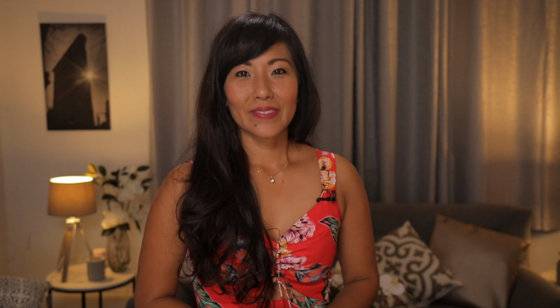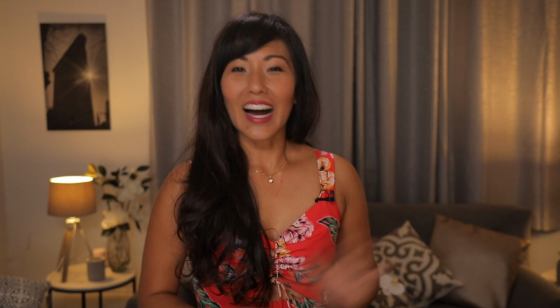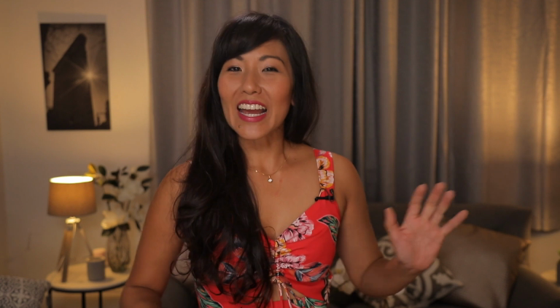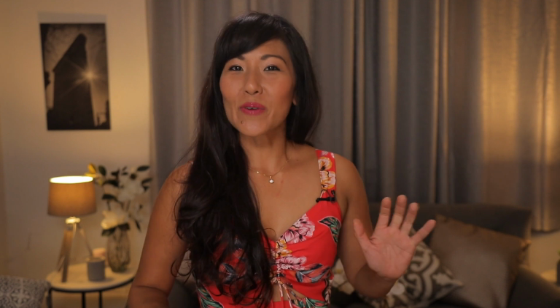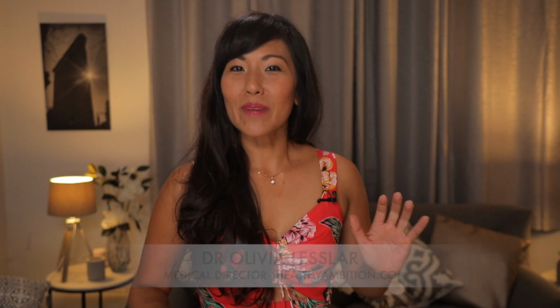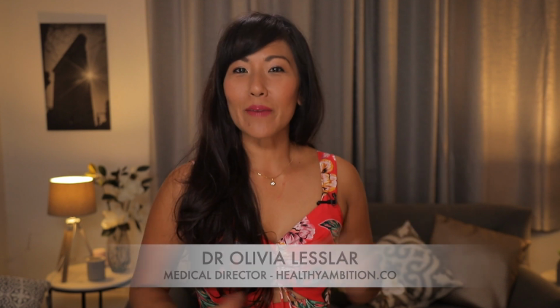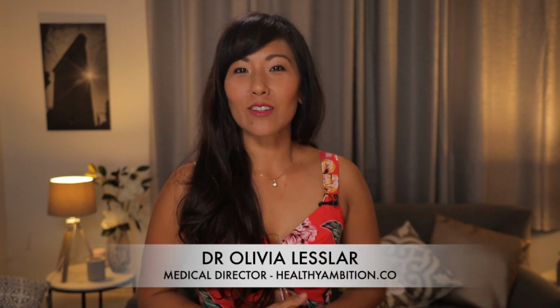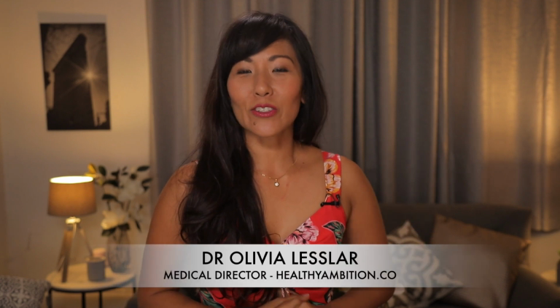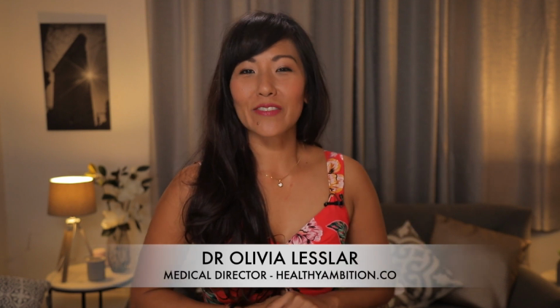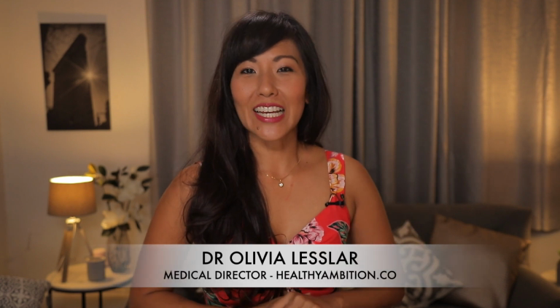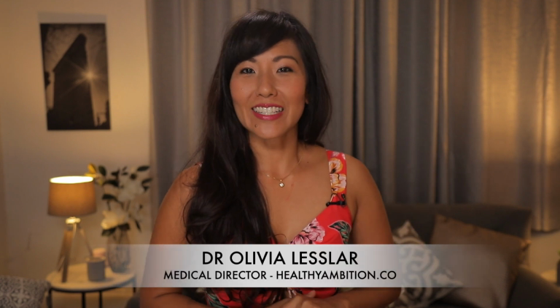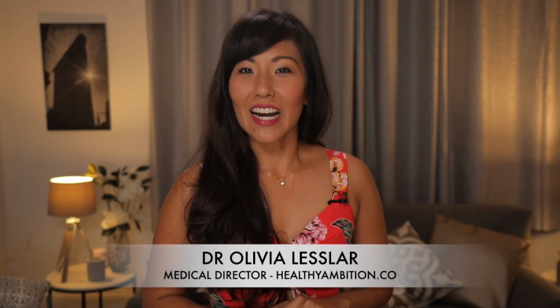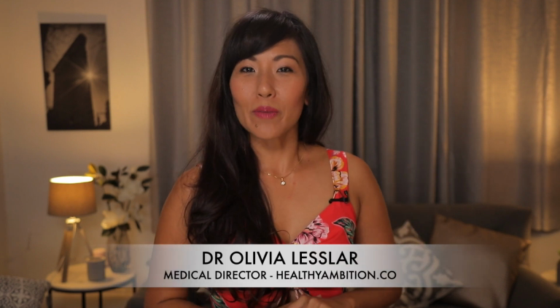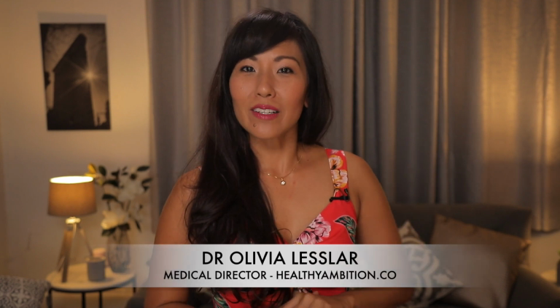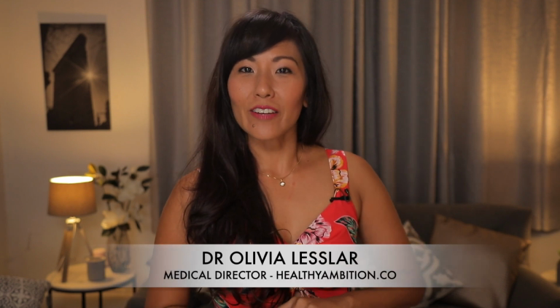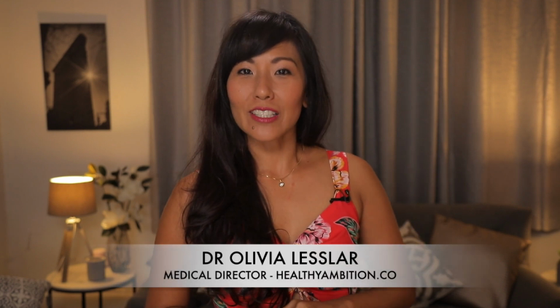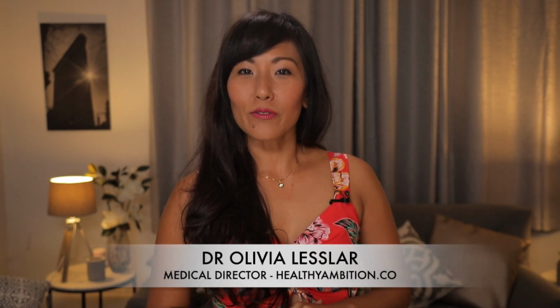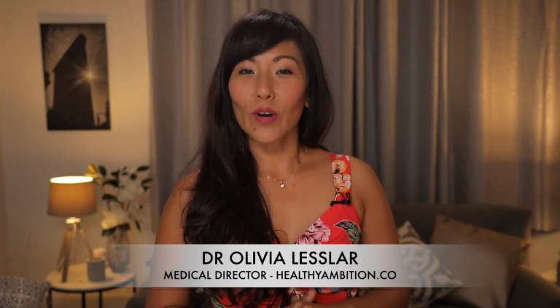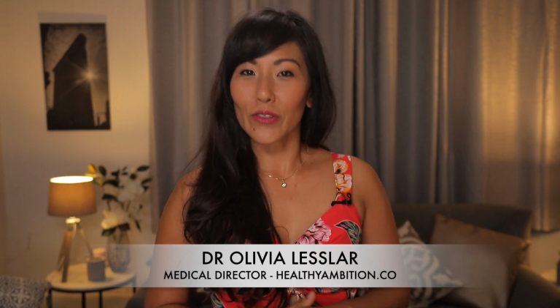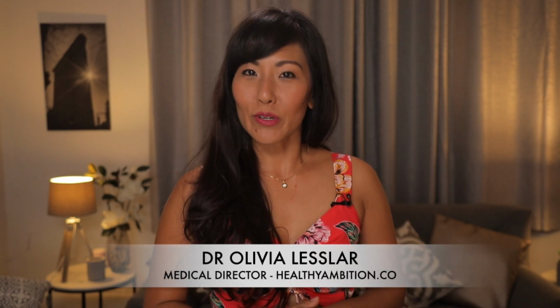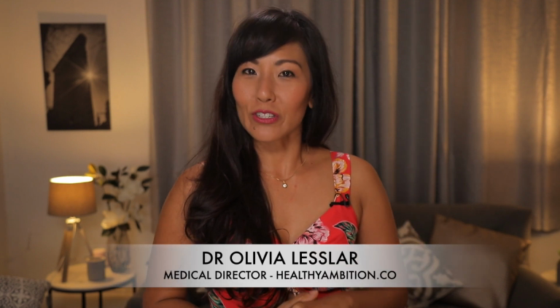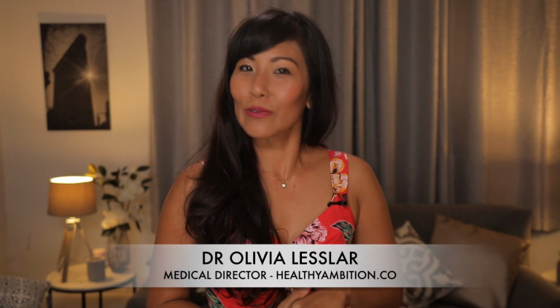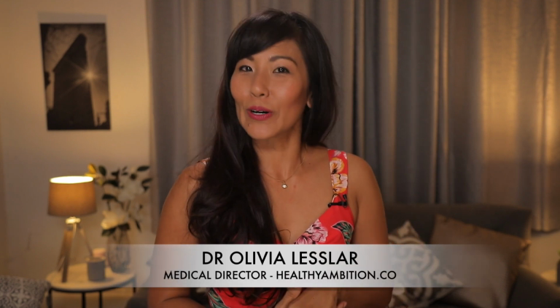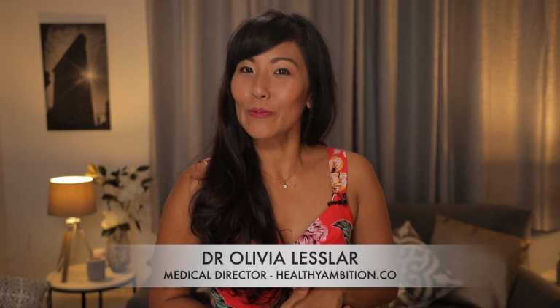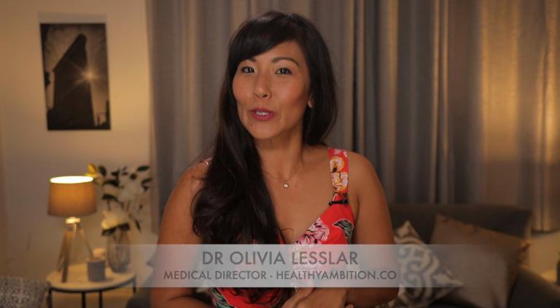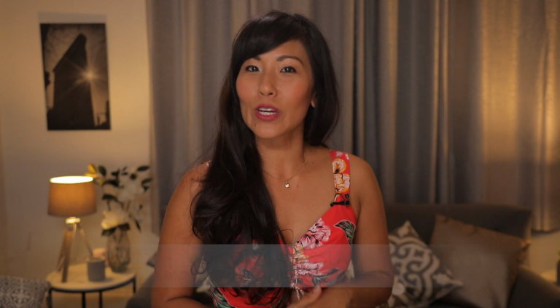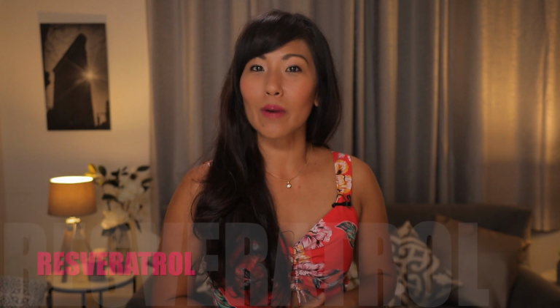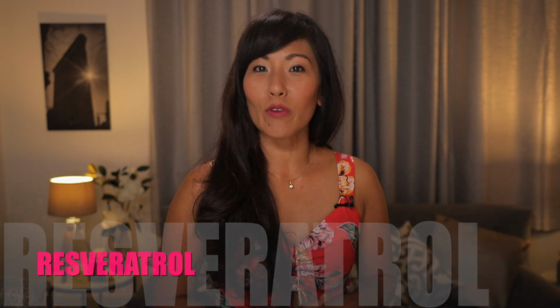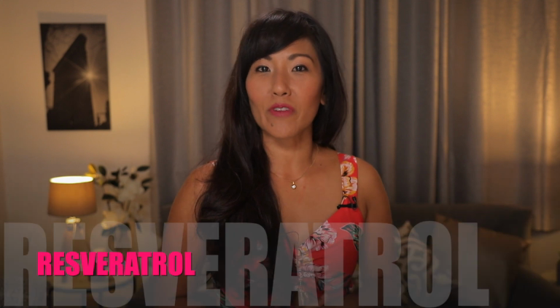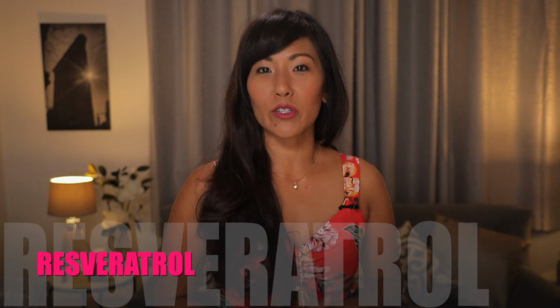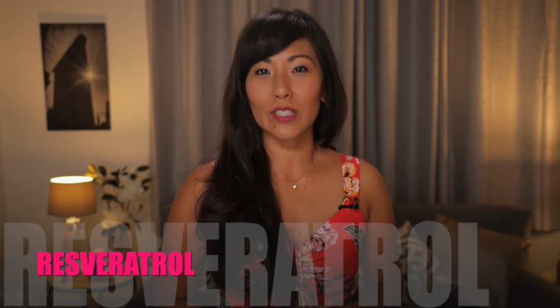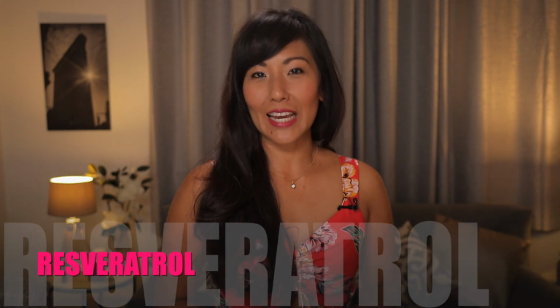Hi everyone, my name is Dr. Olivia Lesler. I'm the Medical Director for Healthy Ambition. Welcome — we're talking about resveratrol today.